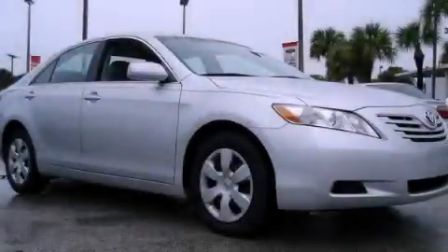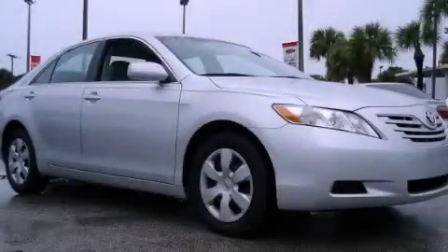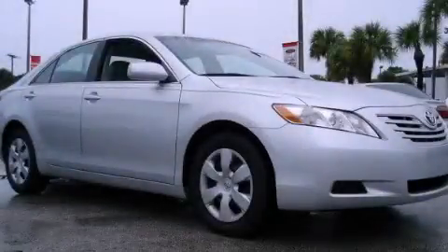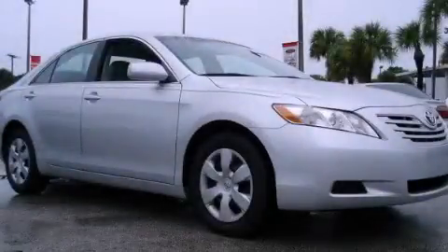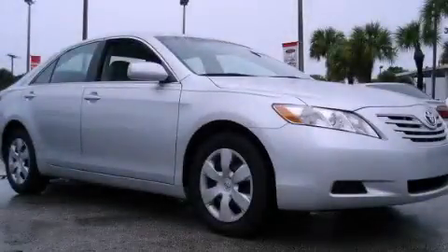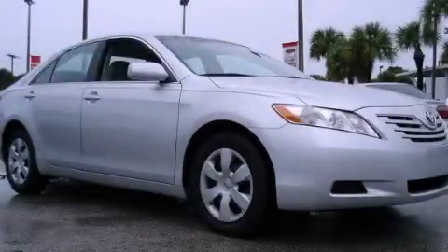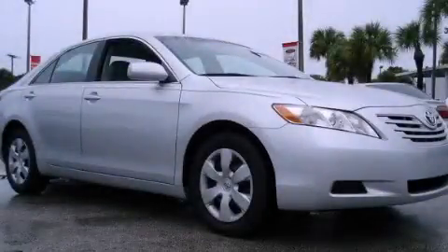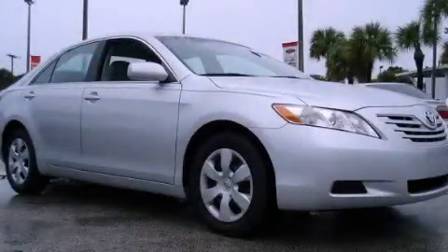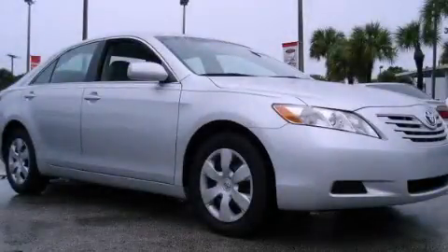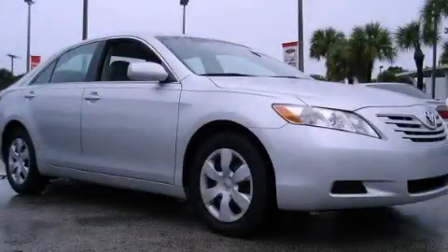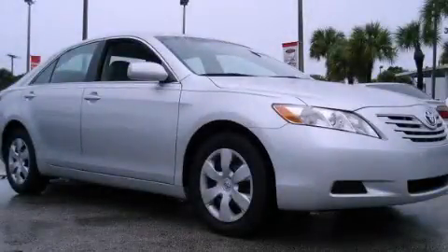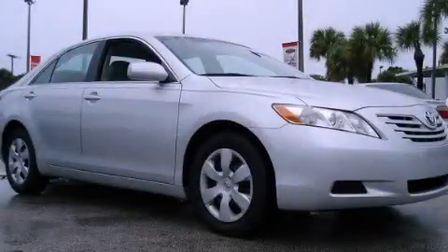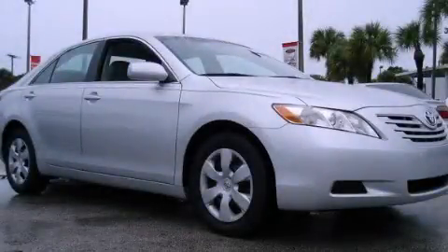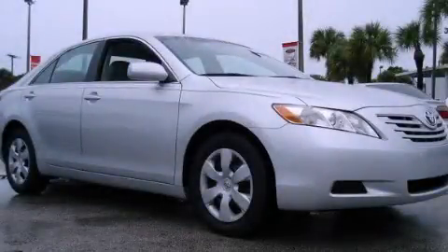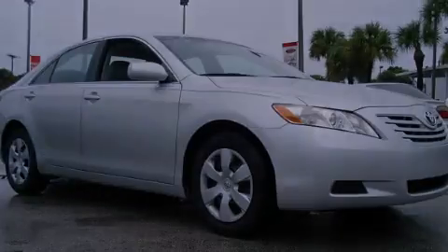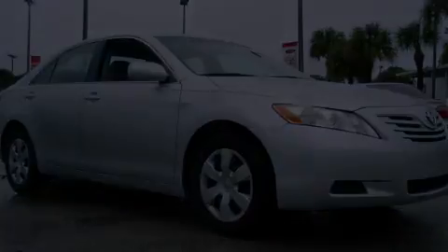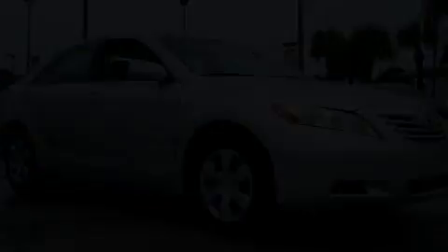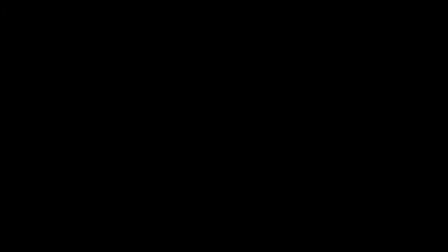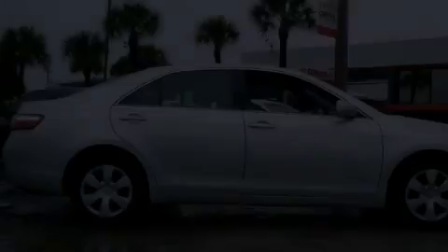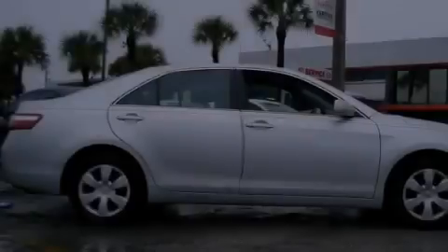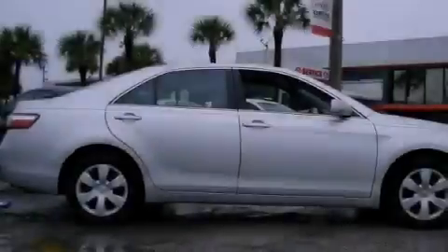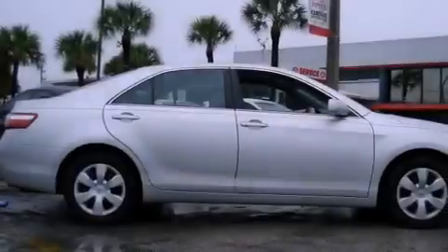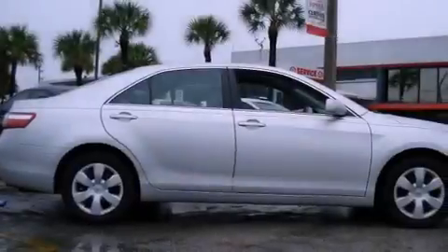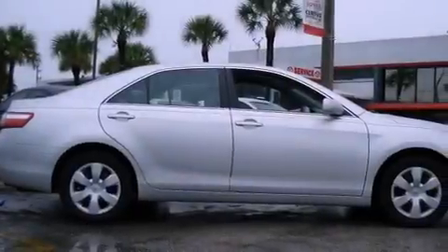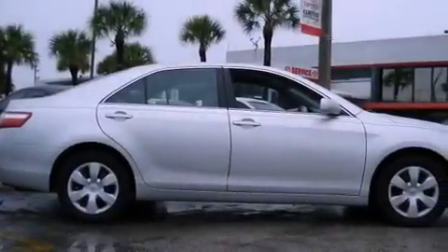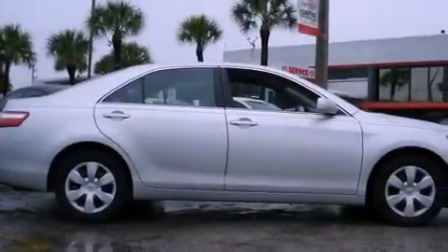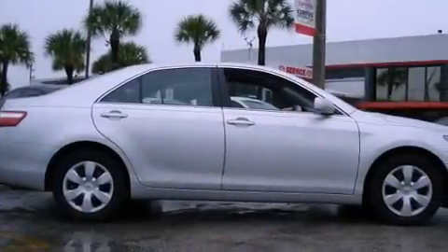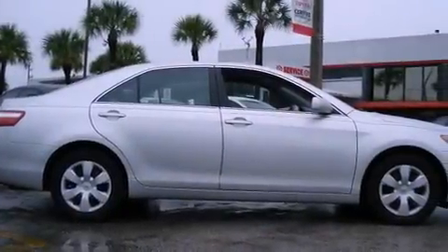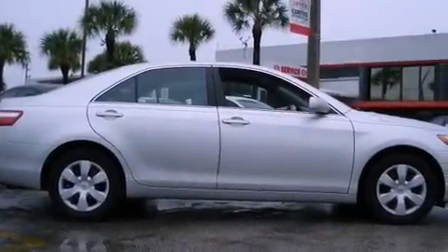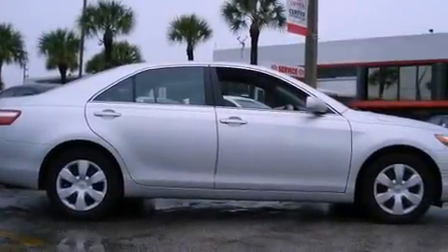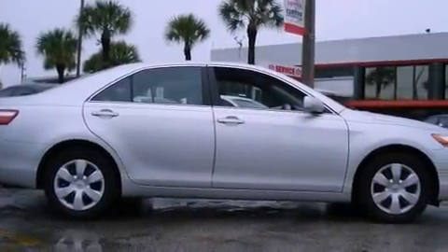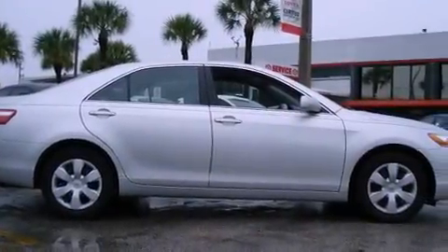This is a 2009 Toyota Camry. It features a four-cylinder engine and an automatic transmission.